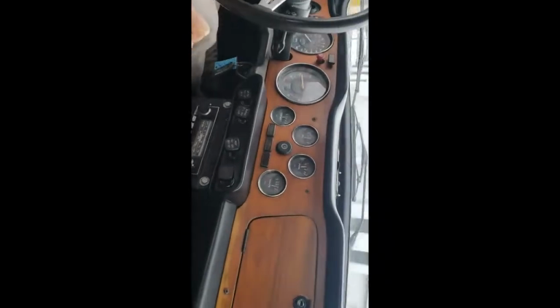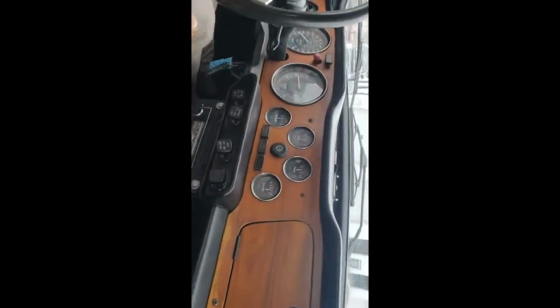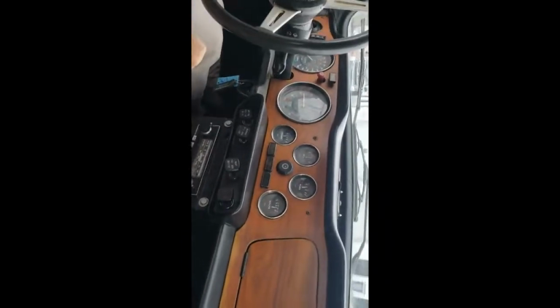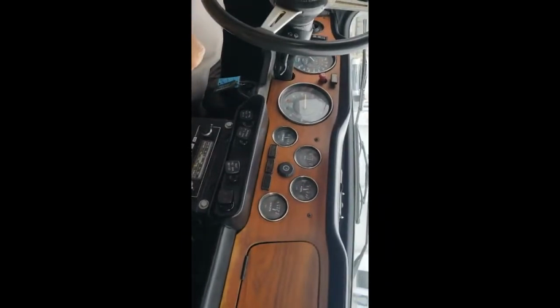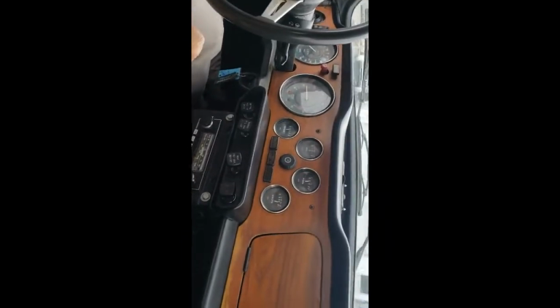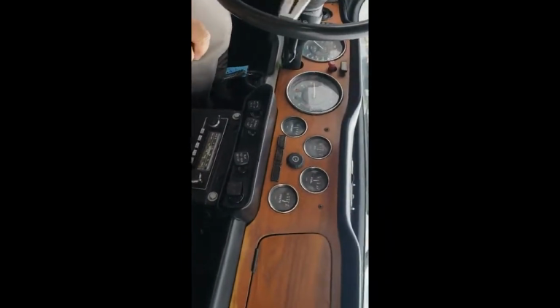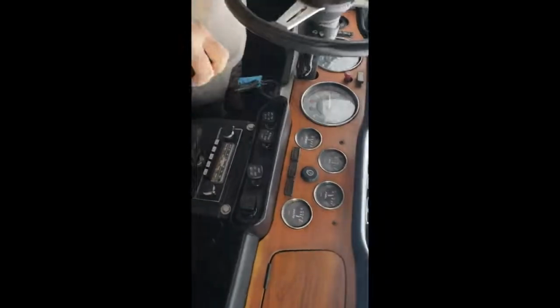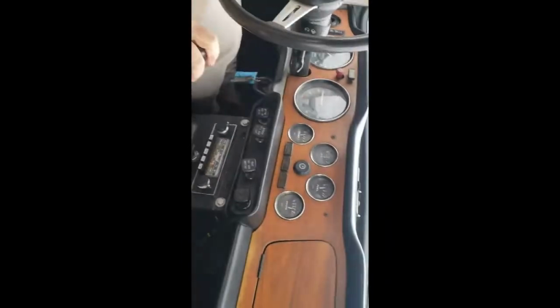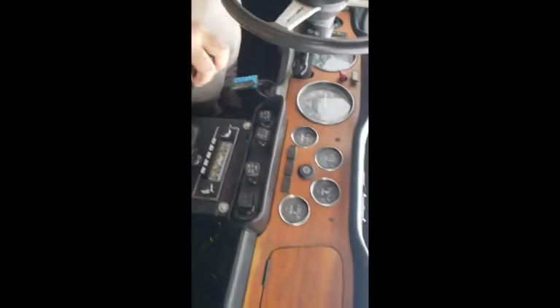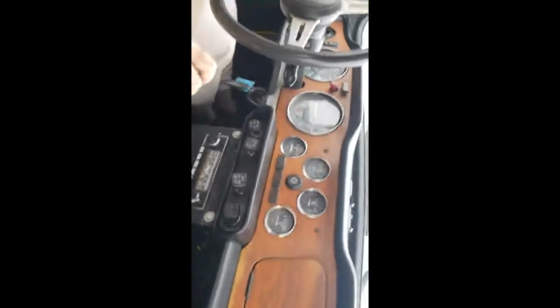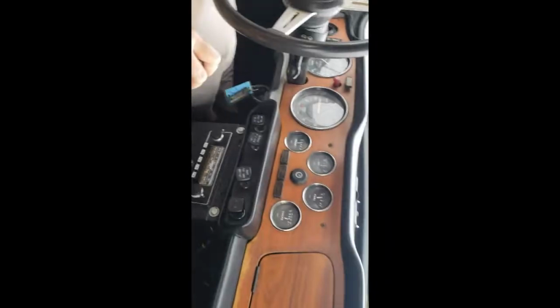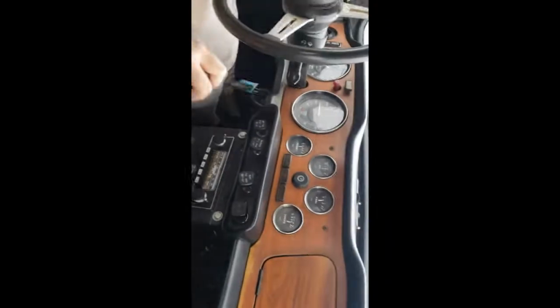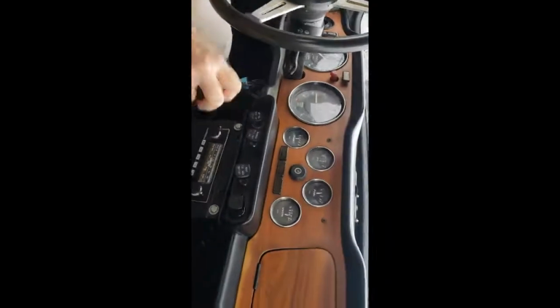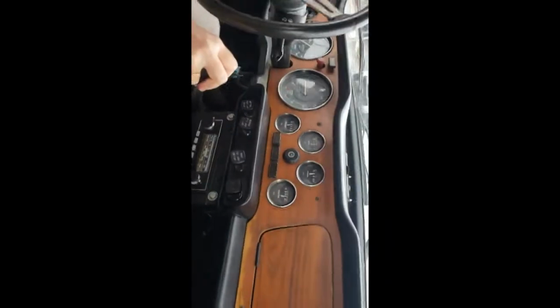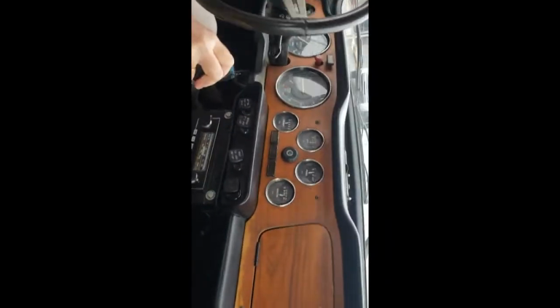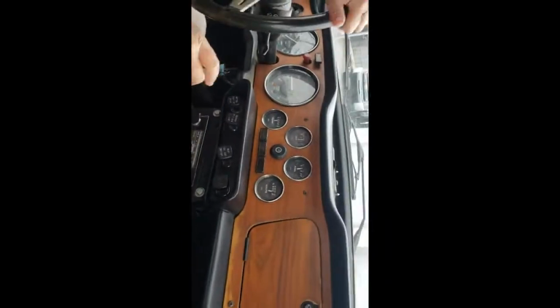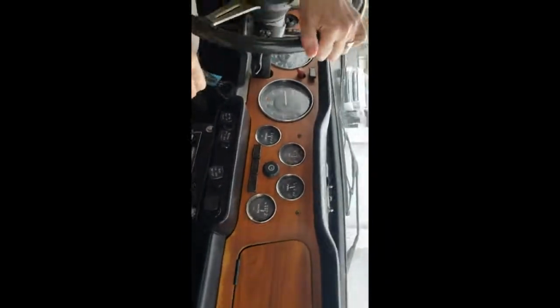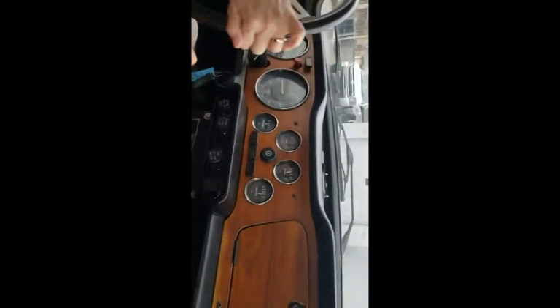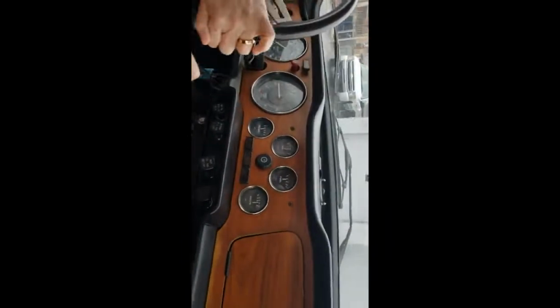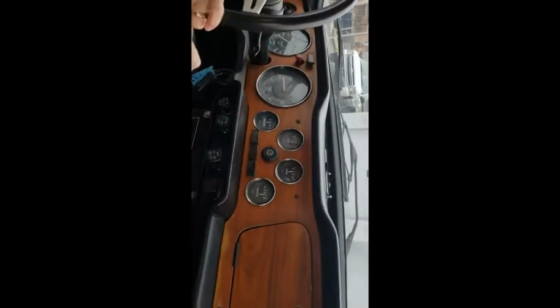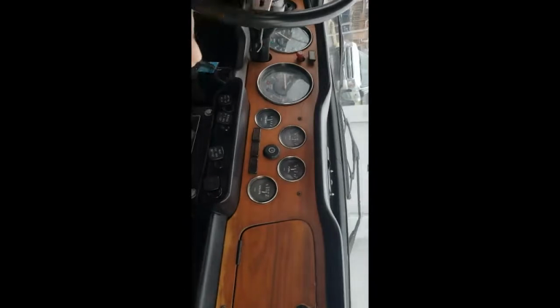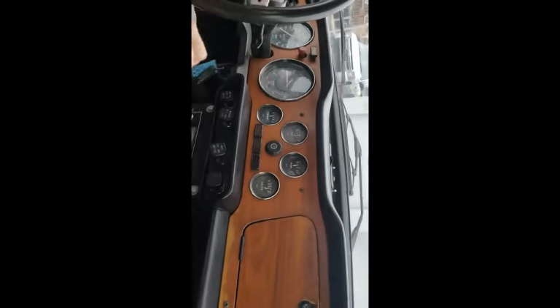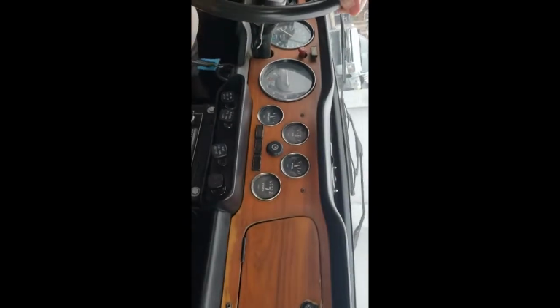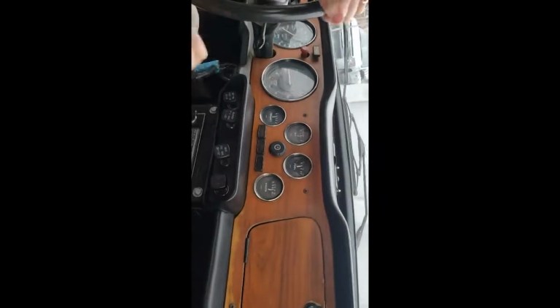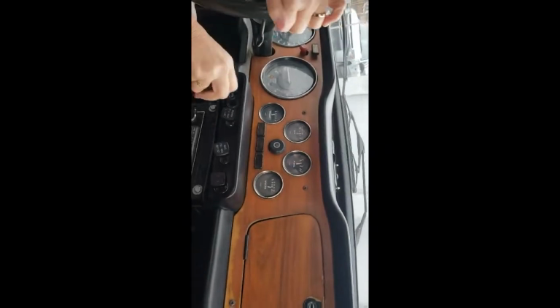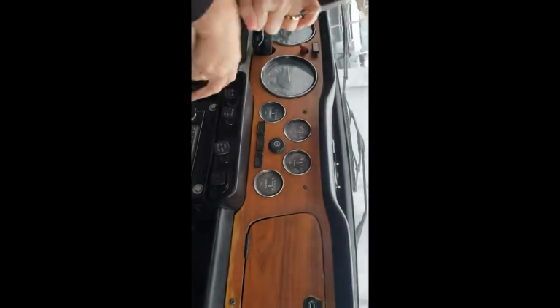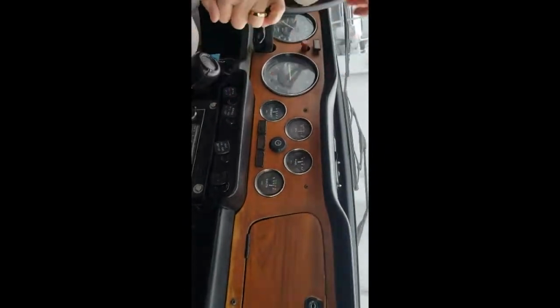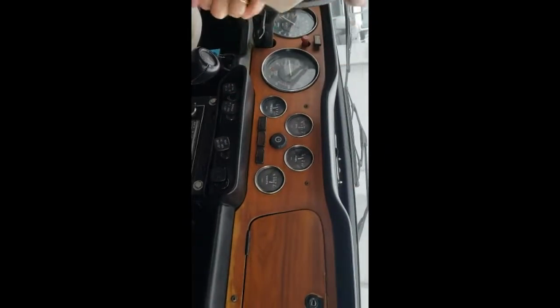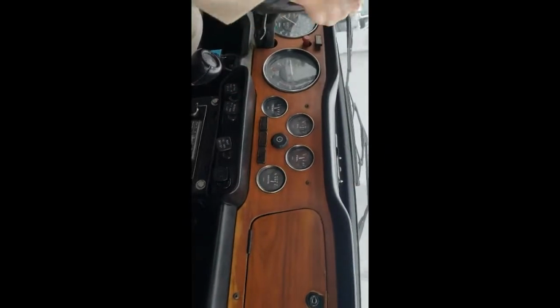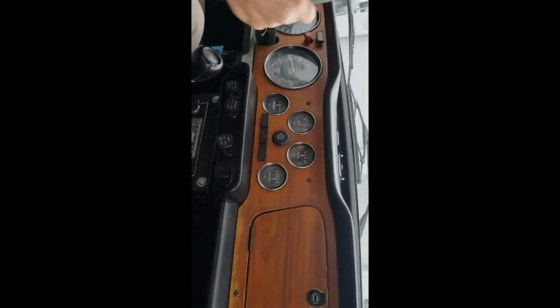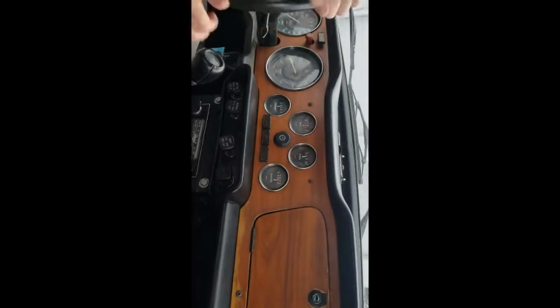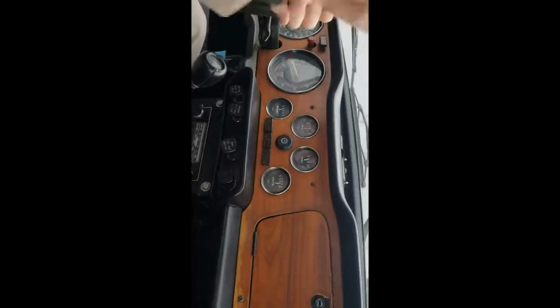So it's going to go on our showroom. I'm not certain of the price — I think around $20,000.